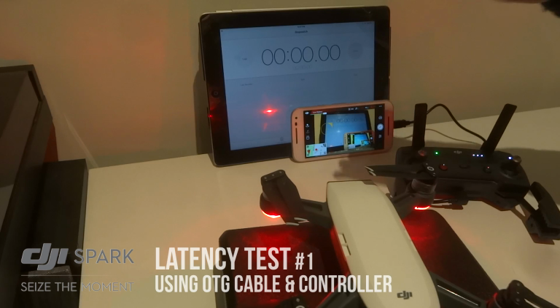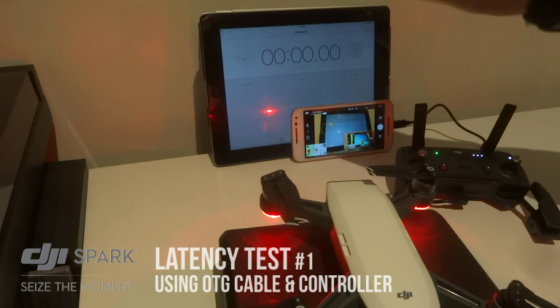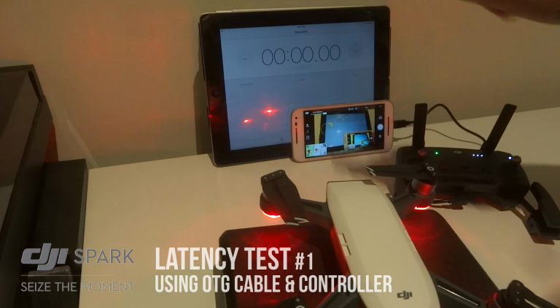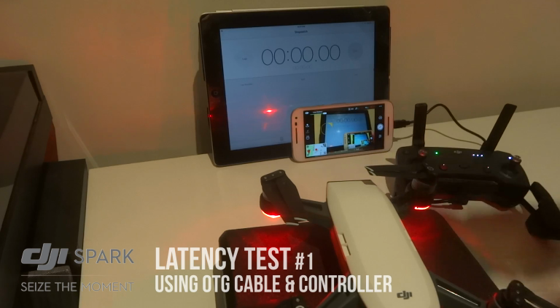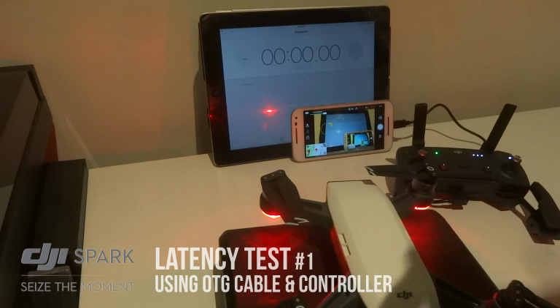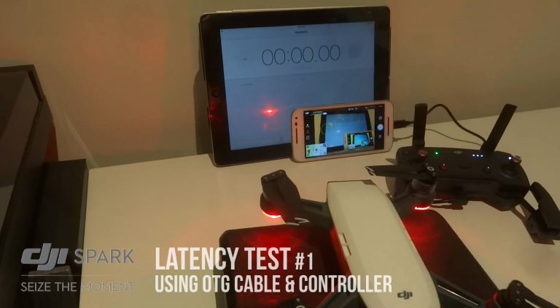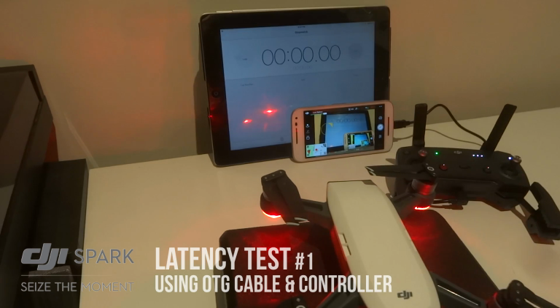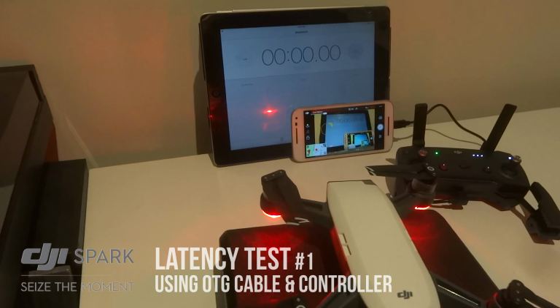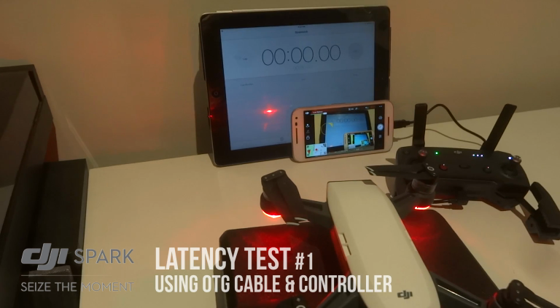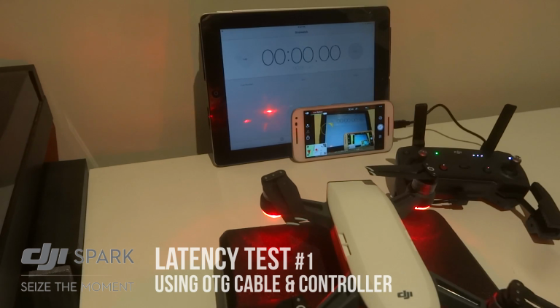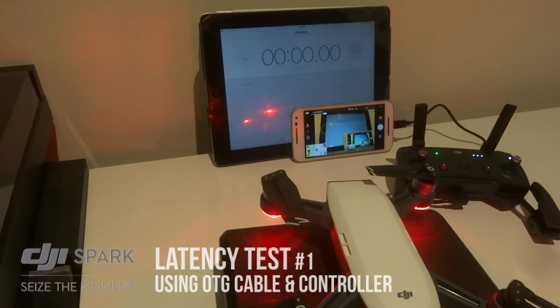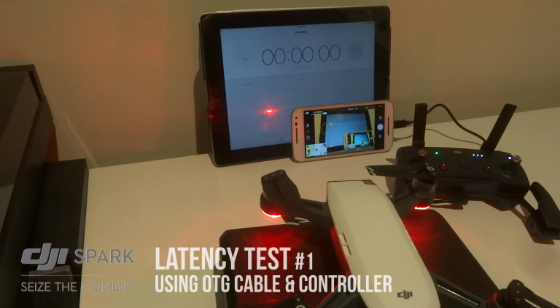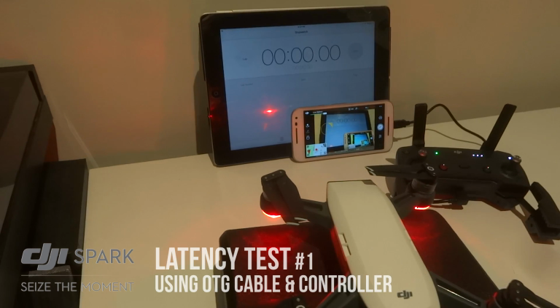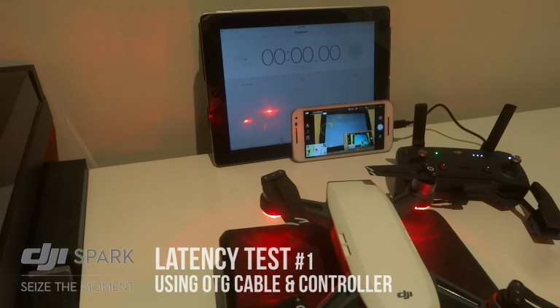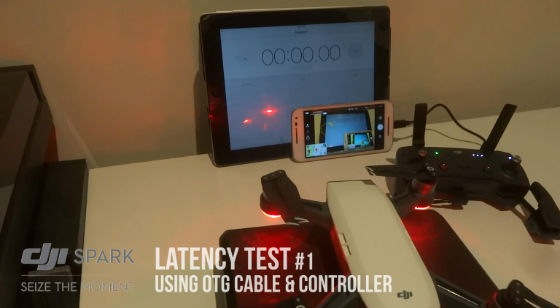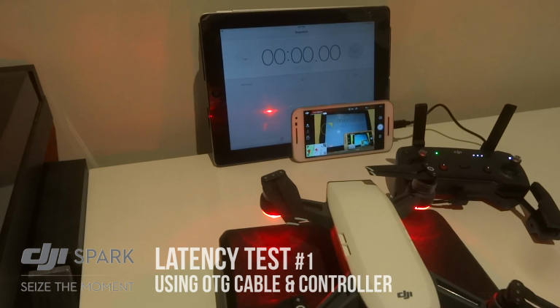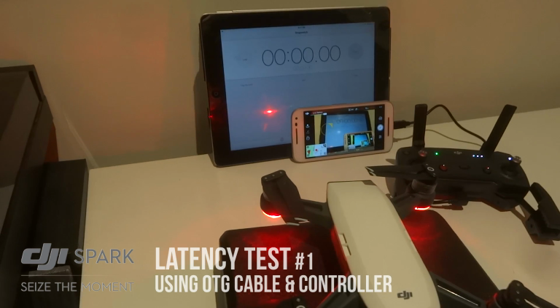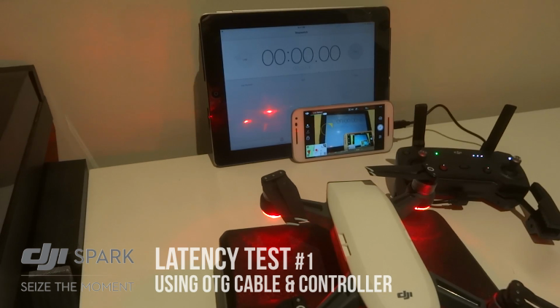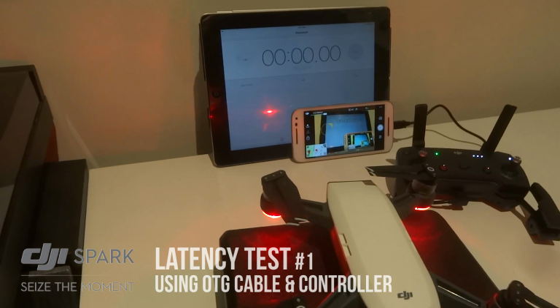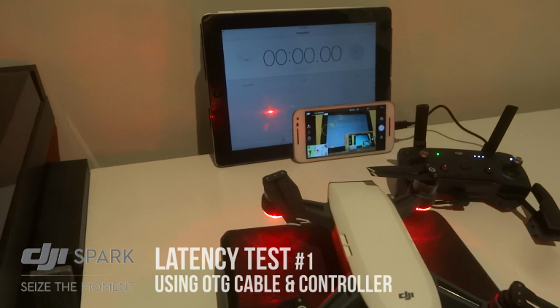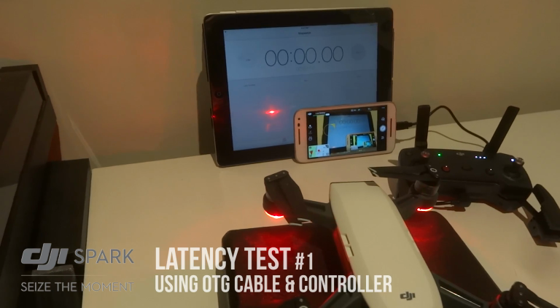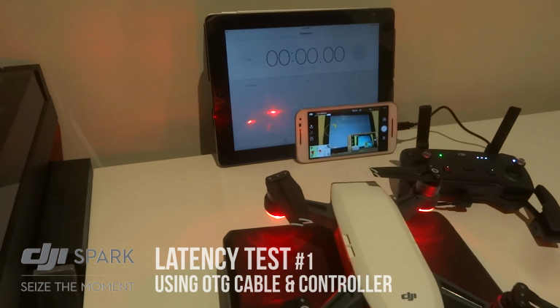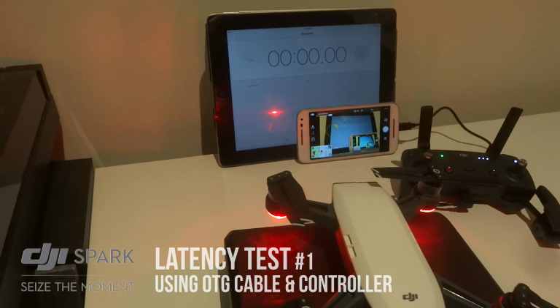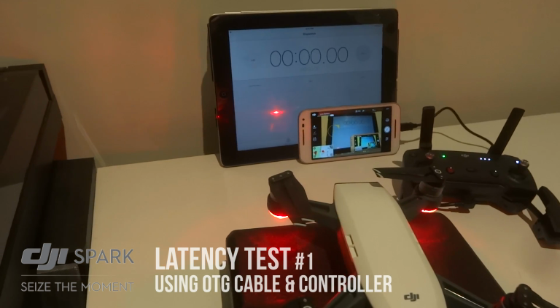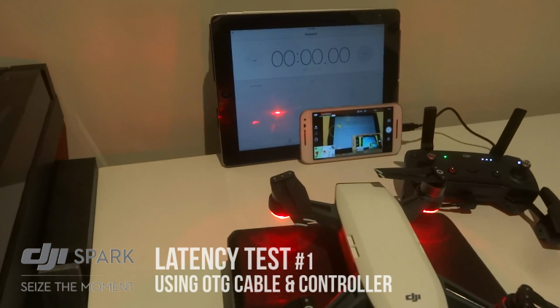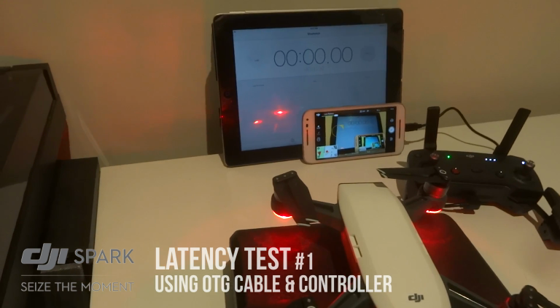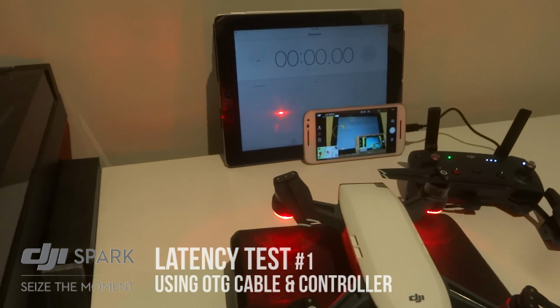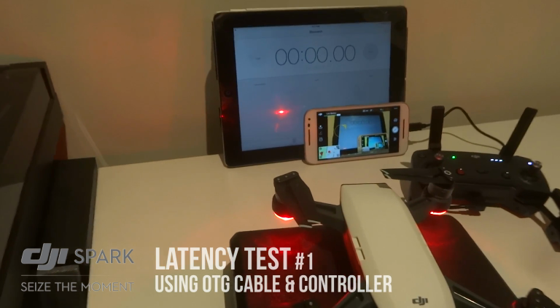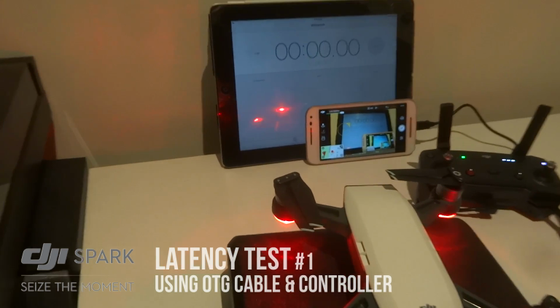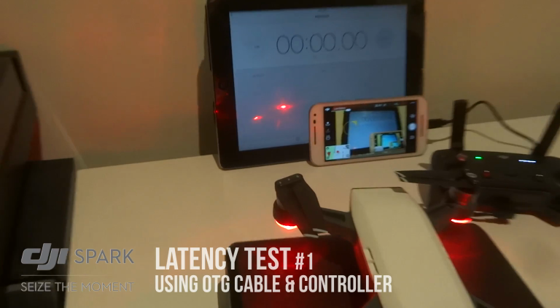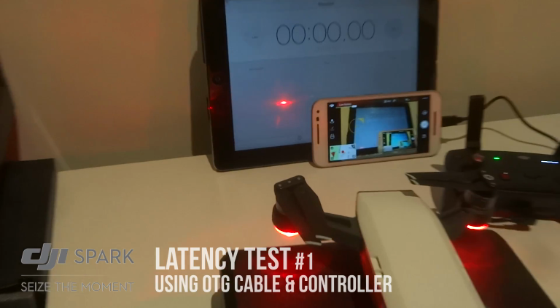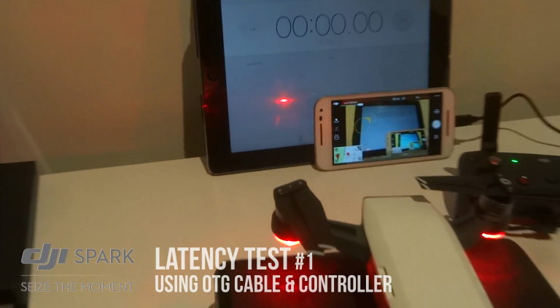So I'm going to zoom up on that with the camera, and I'm going to start the clock.